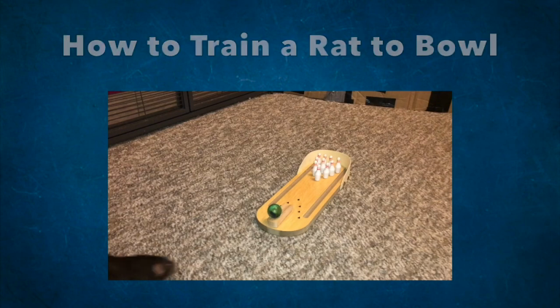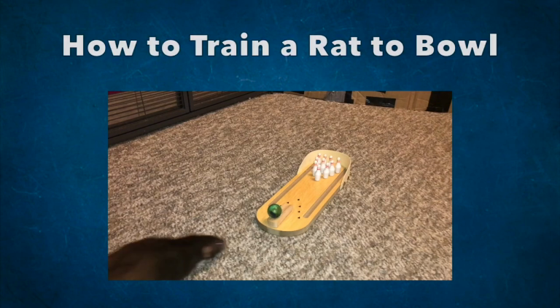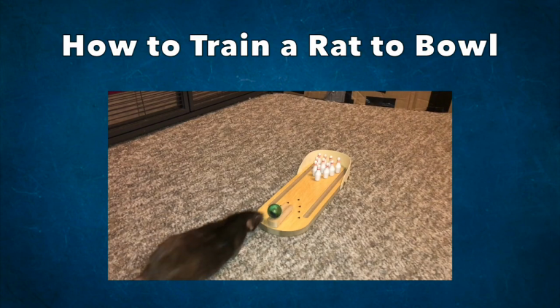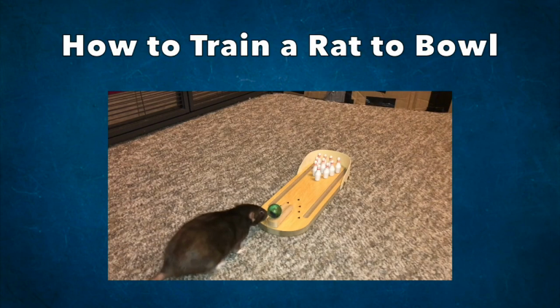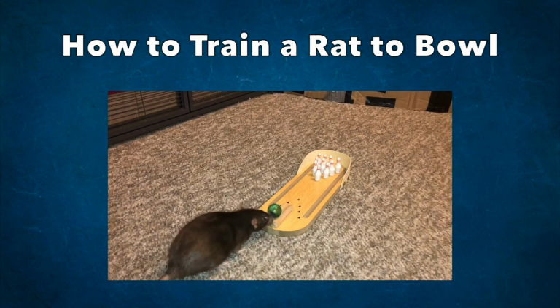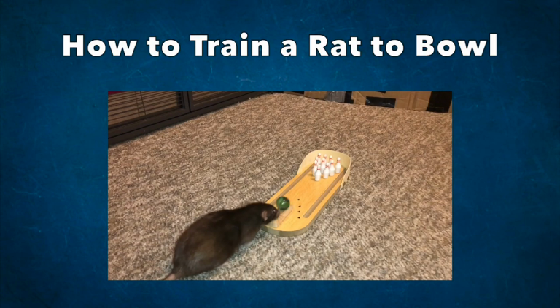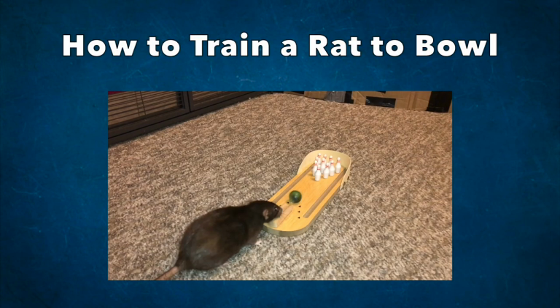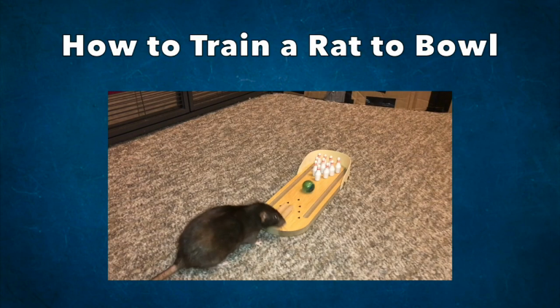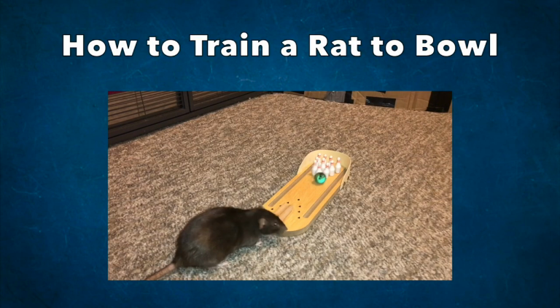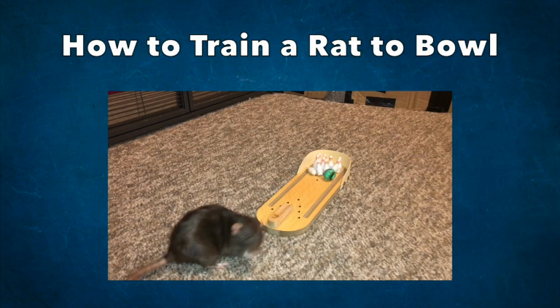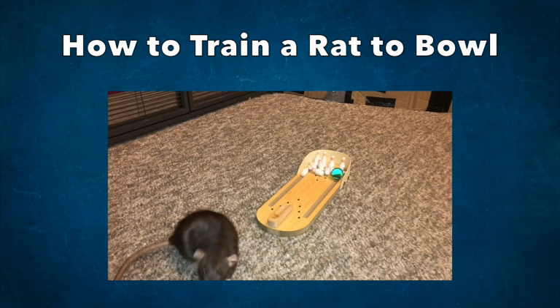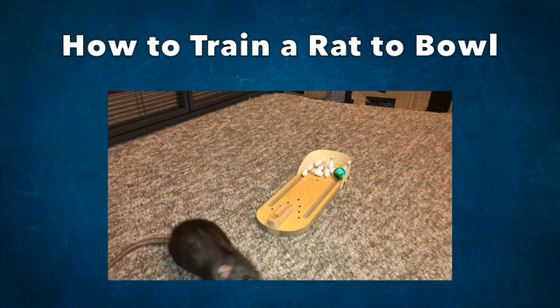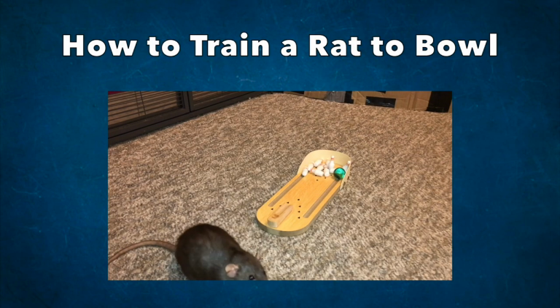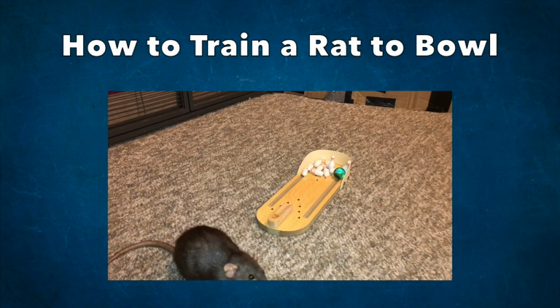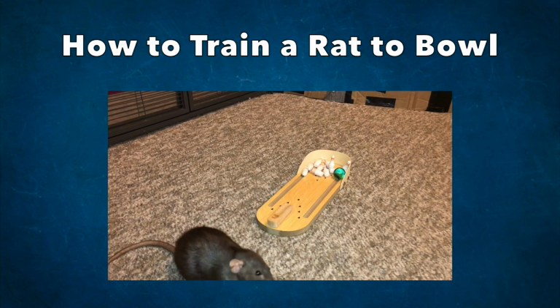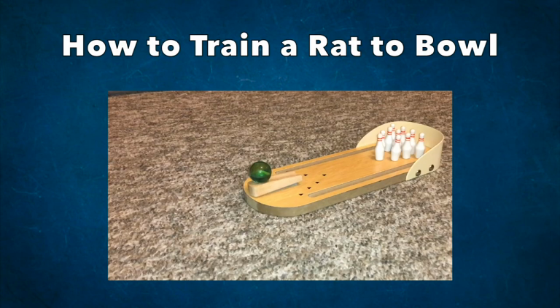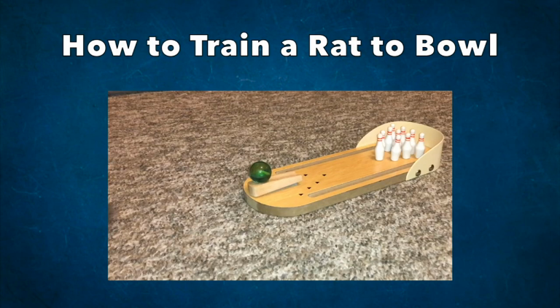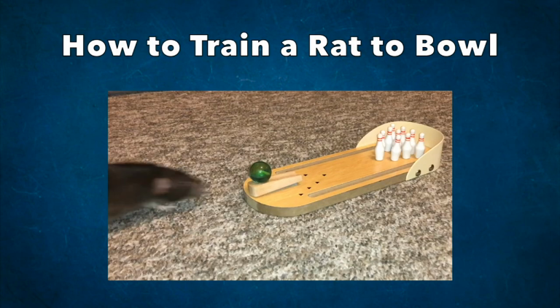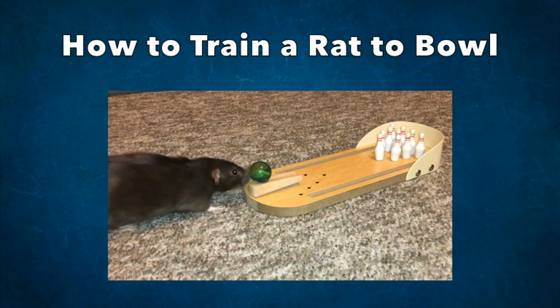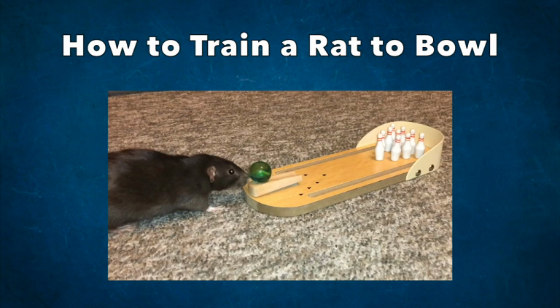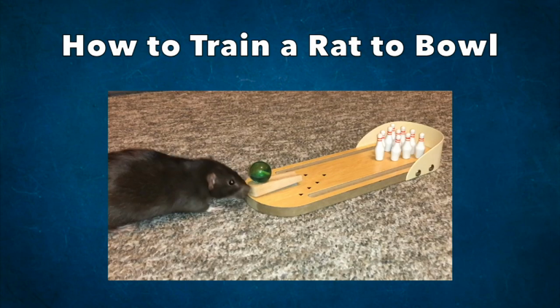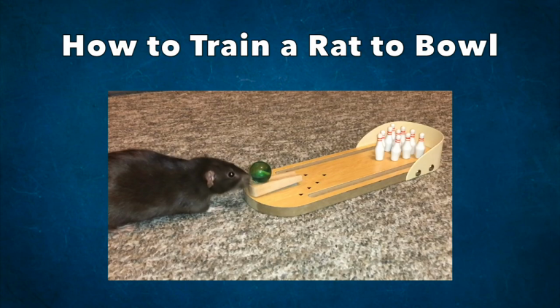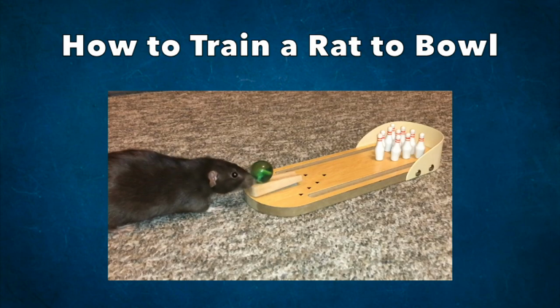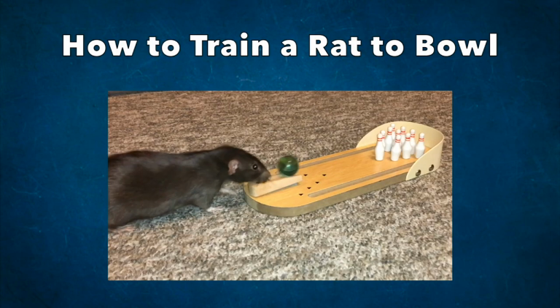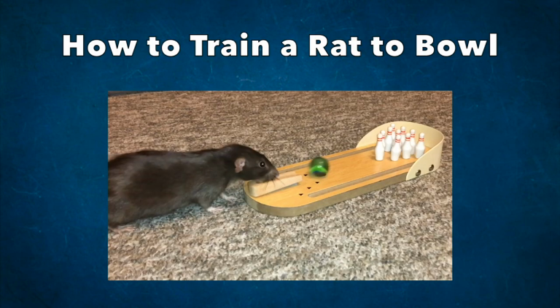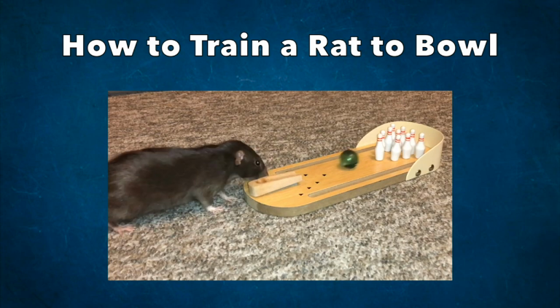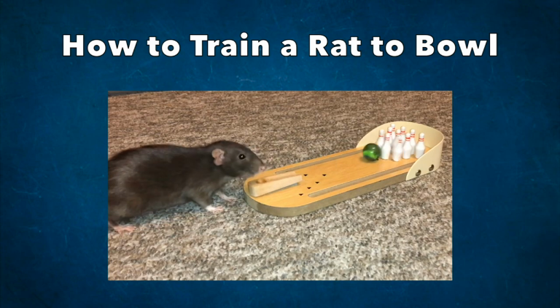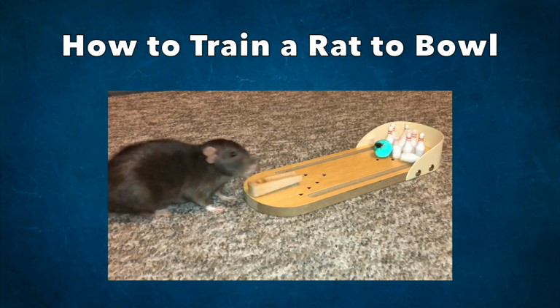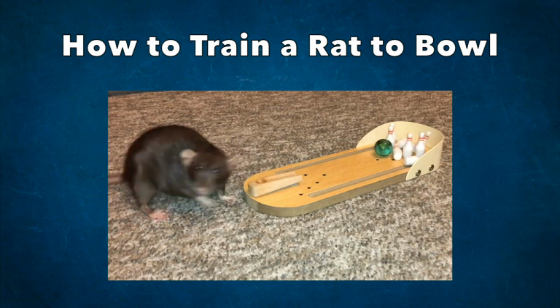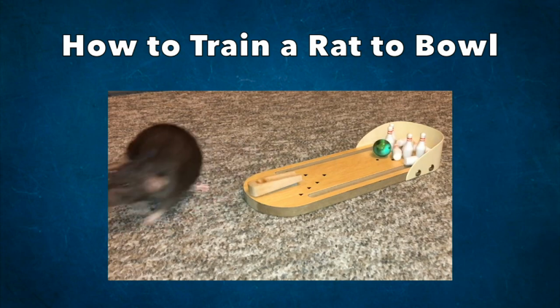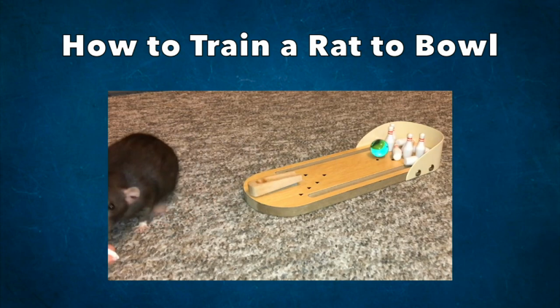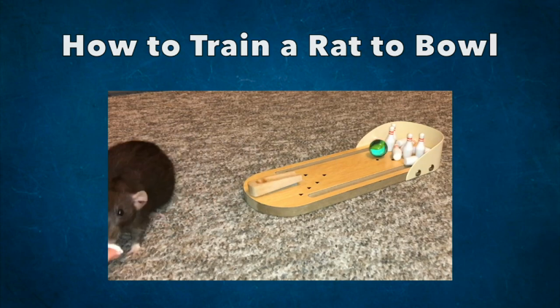Hello everyone, it's Shadow the Rat, and in today's video I'm going to show you how you can train your rats to bowl.